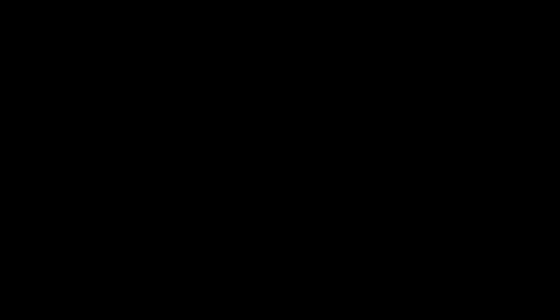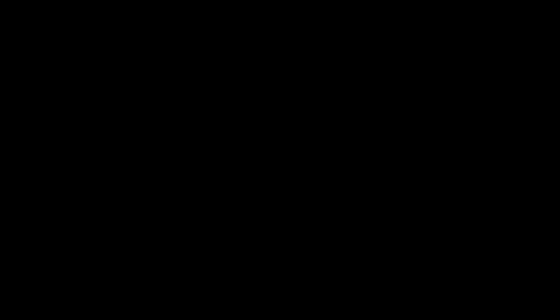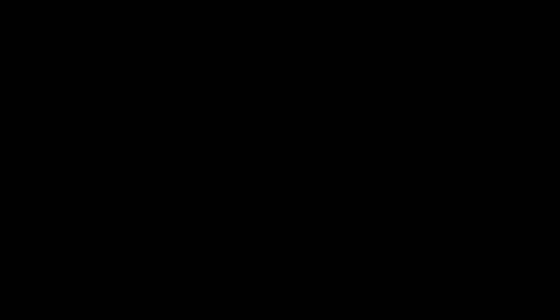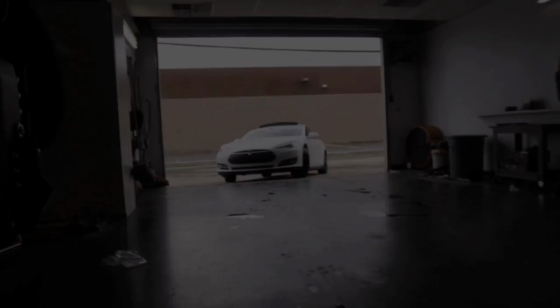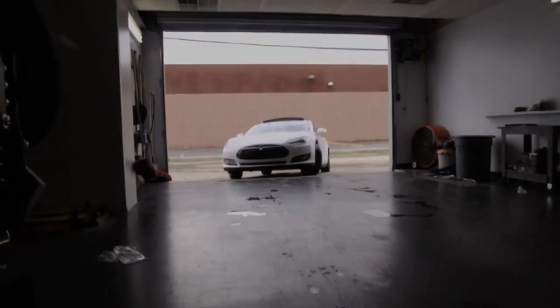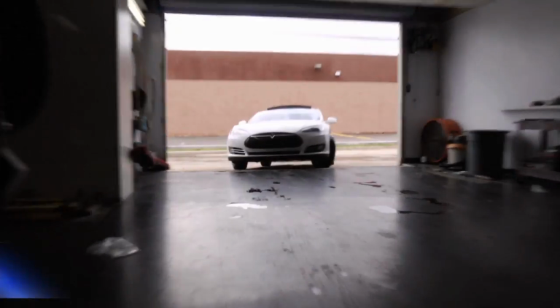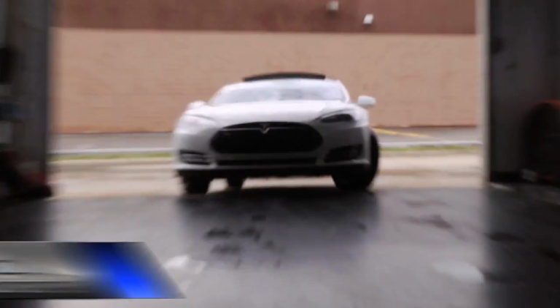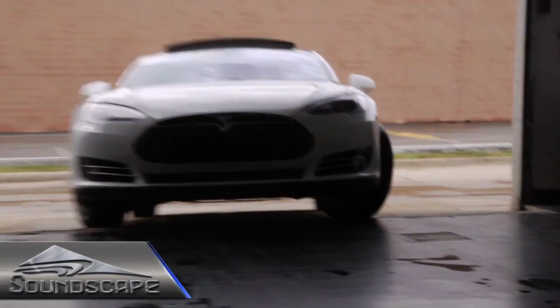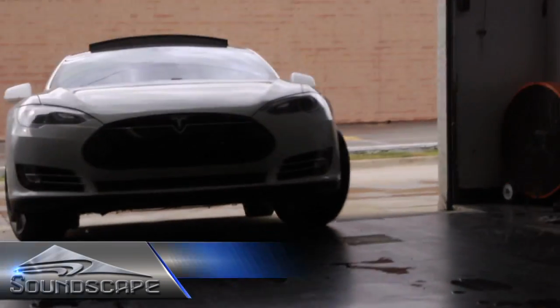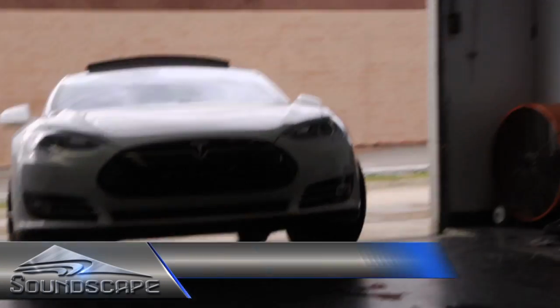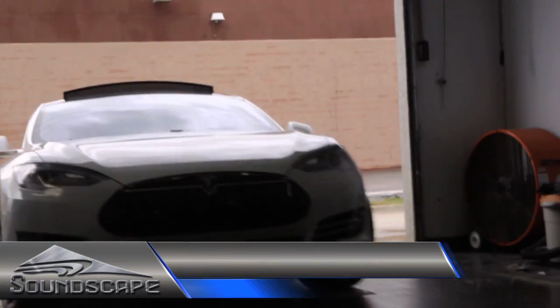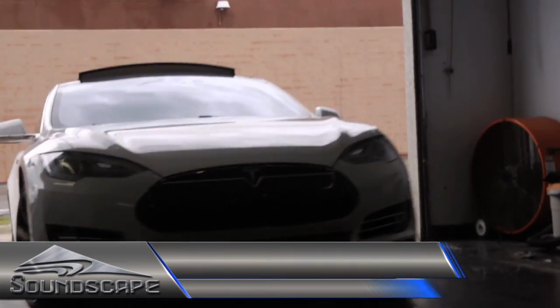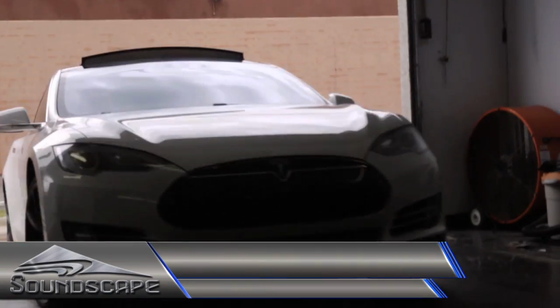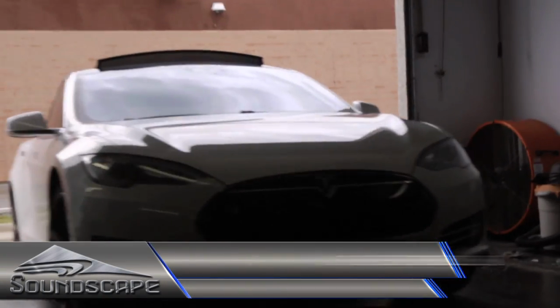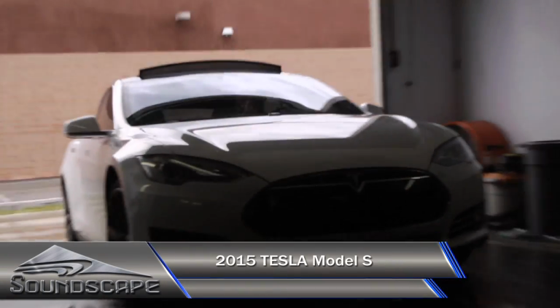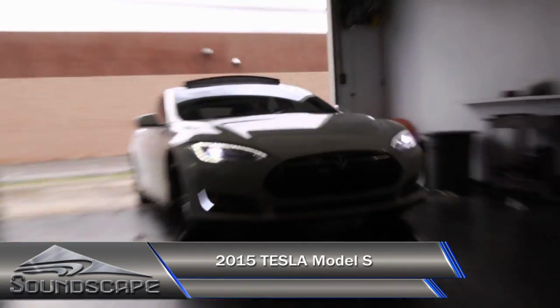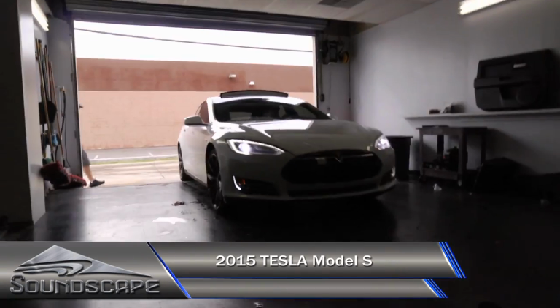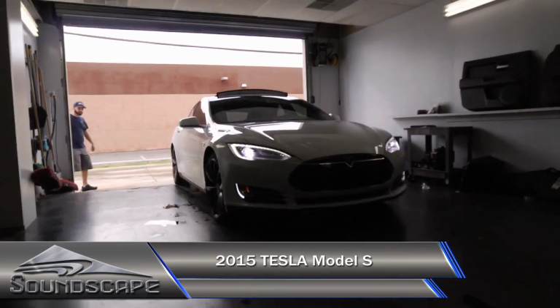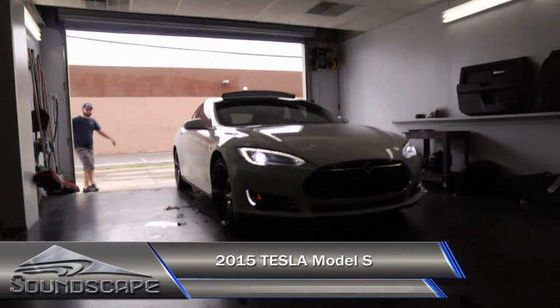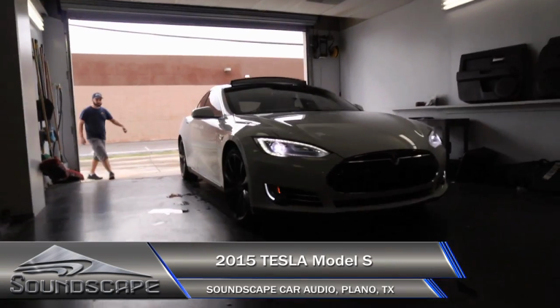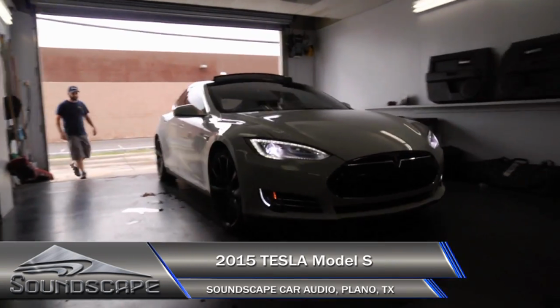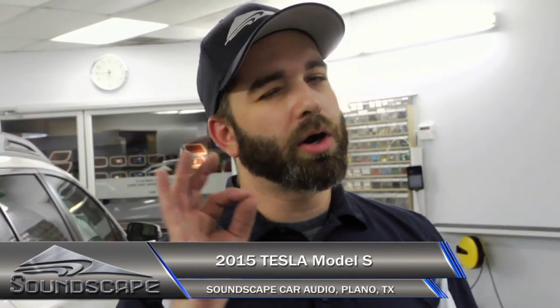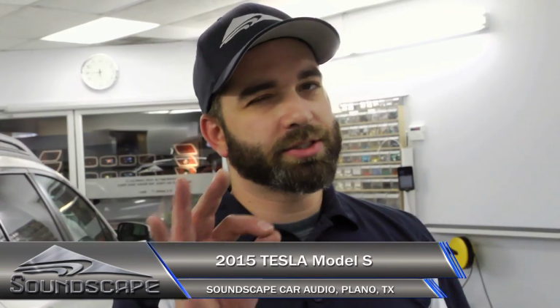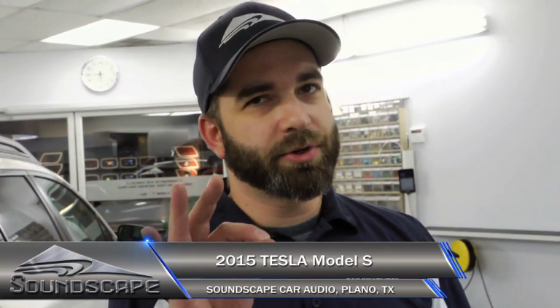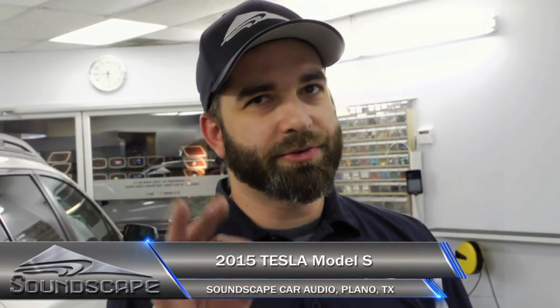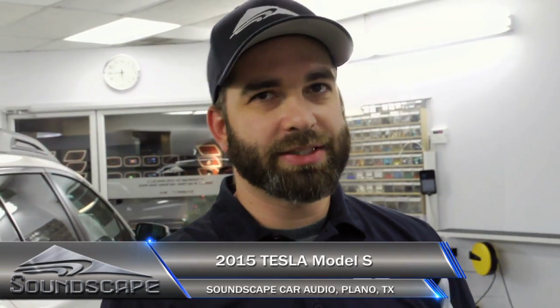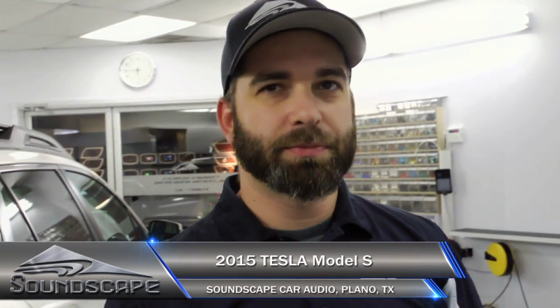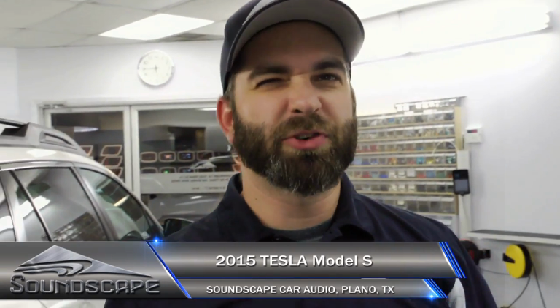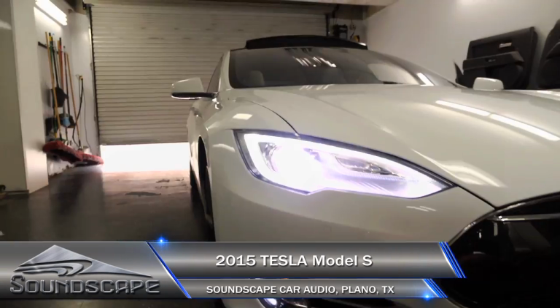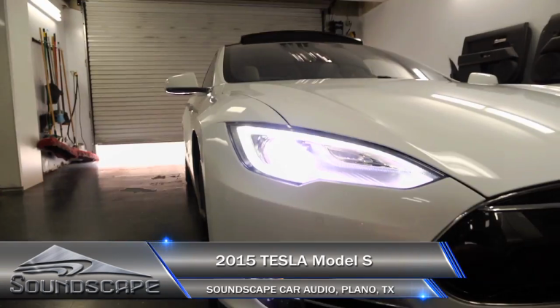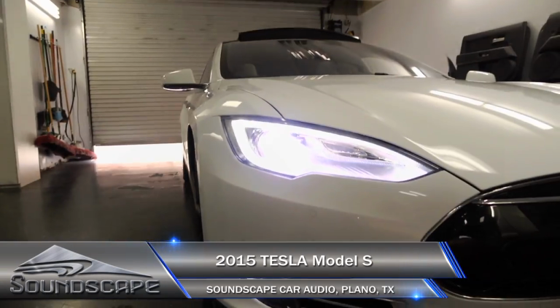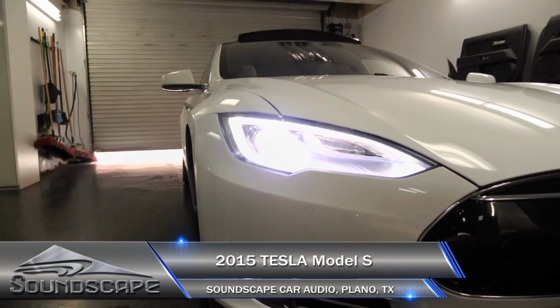This is the Tesla project — a Tesla P85D. Very fast, fully electric car.